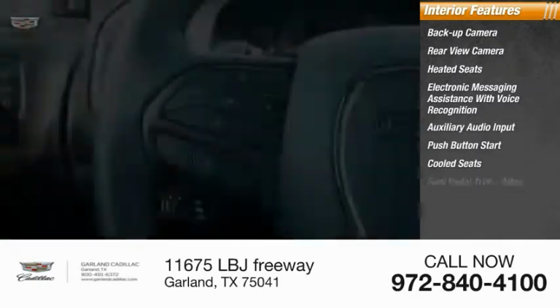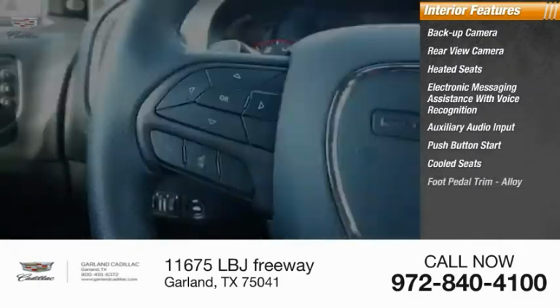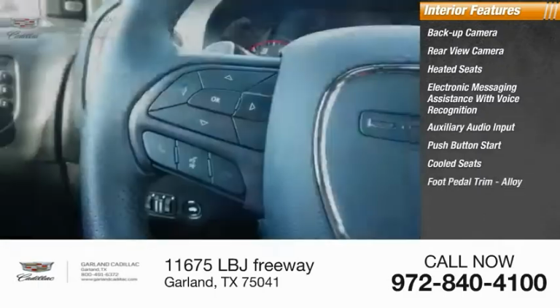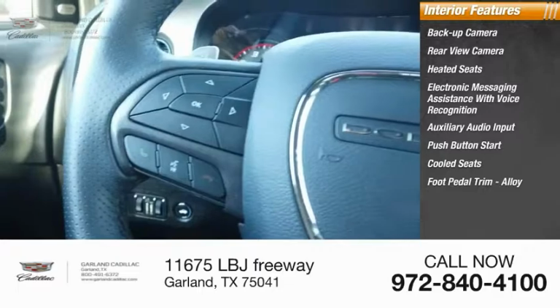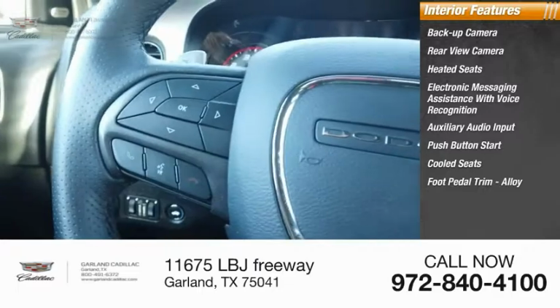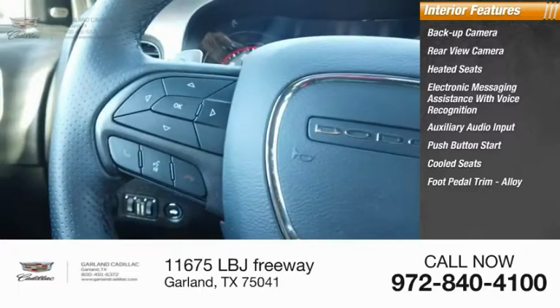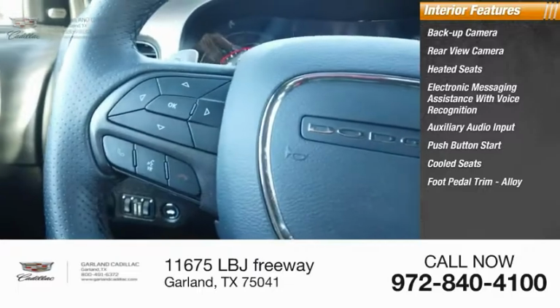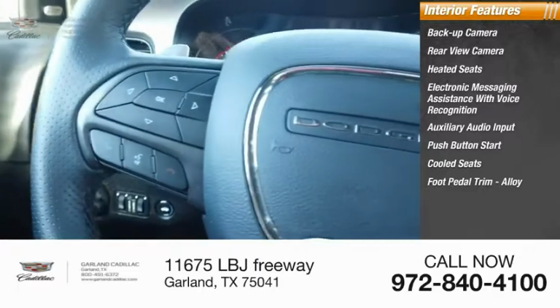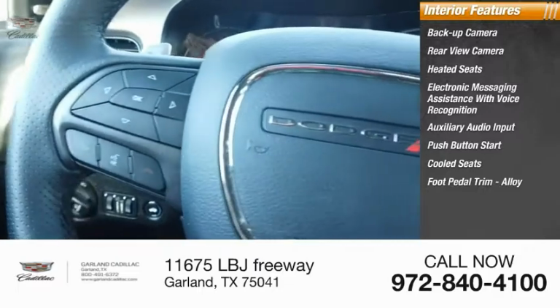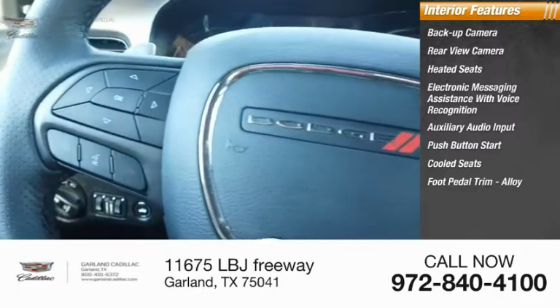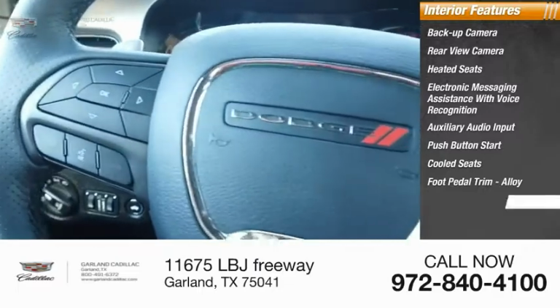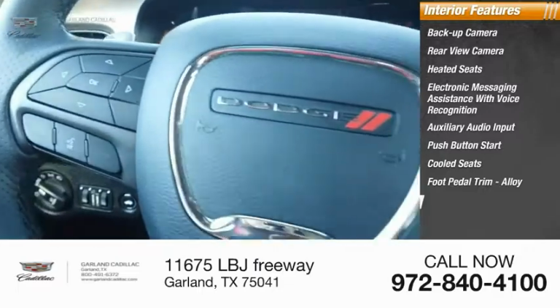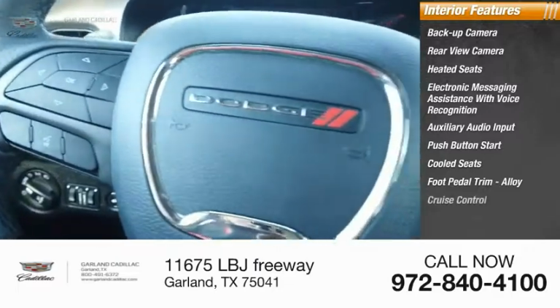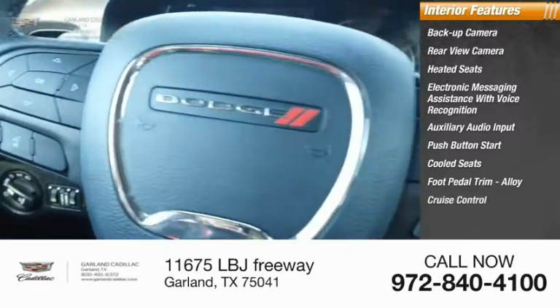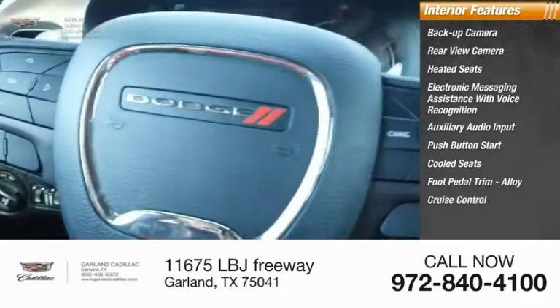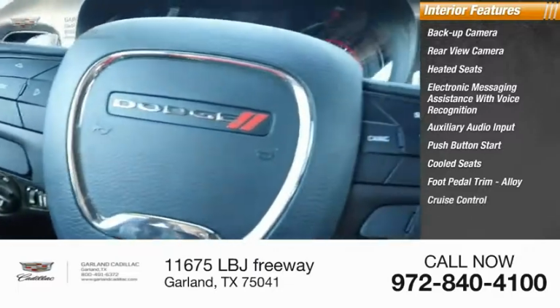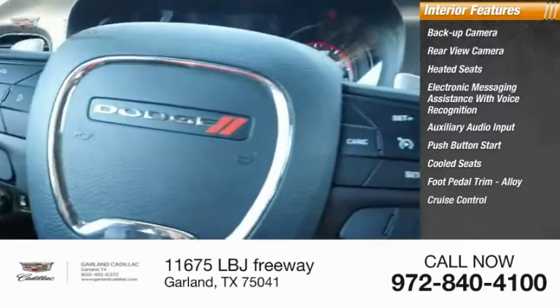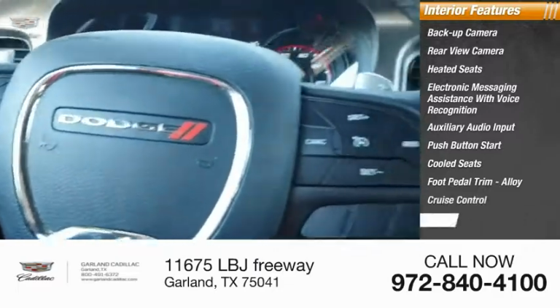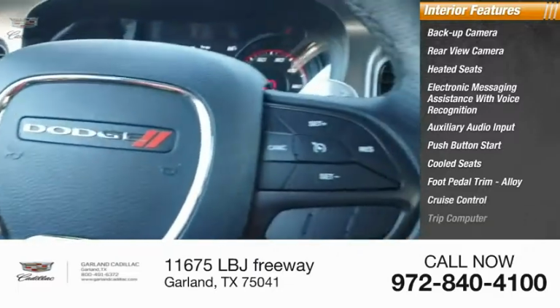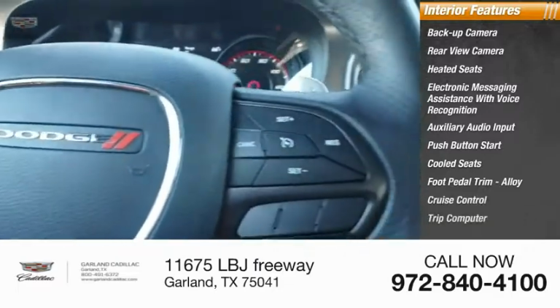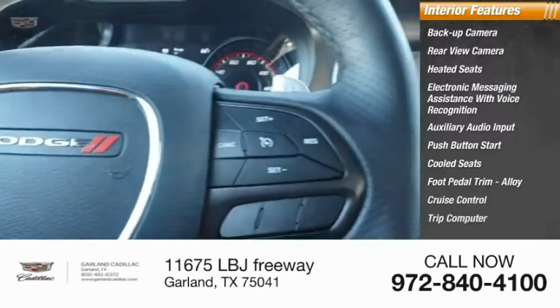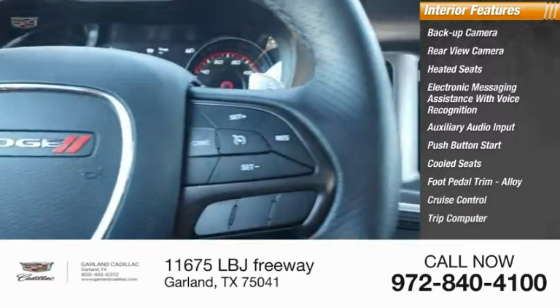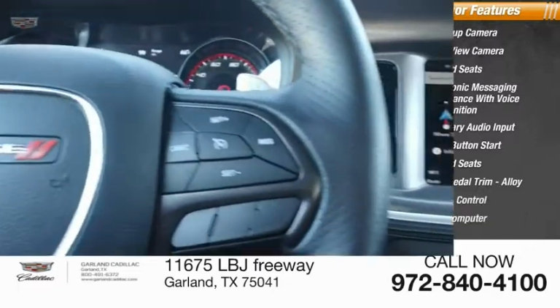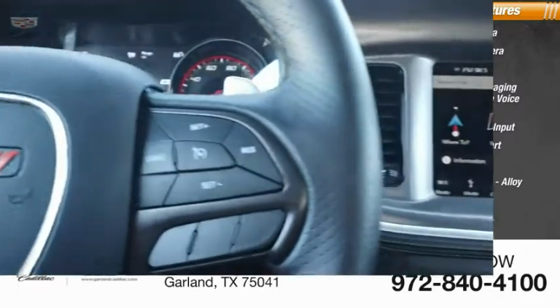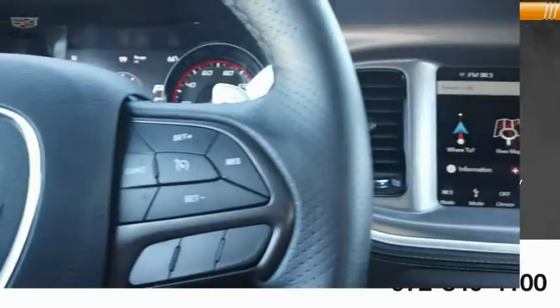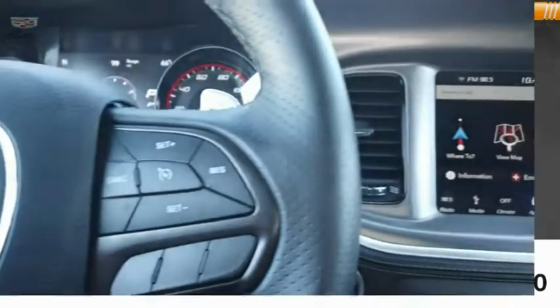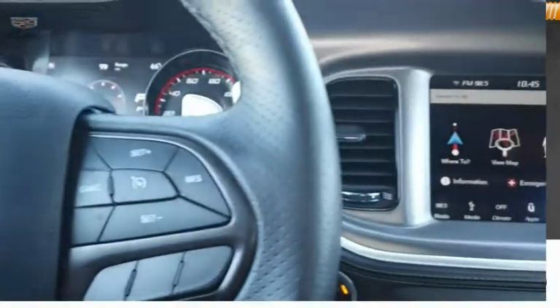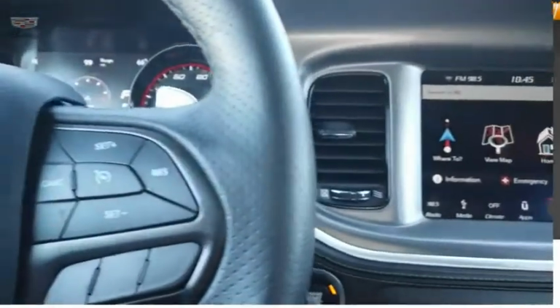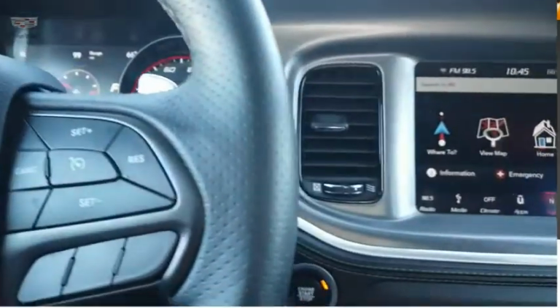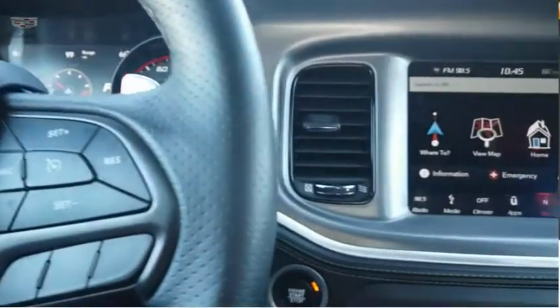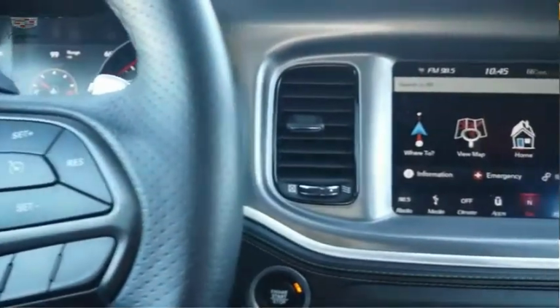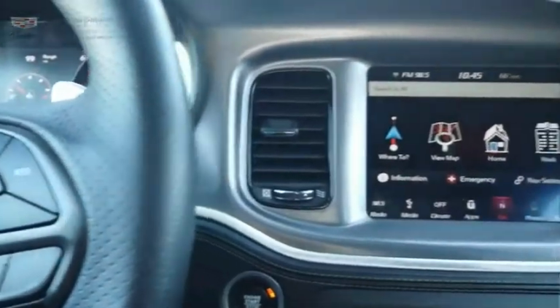Foot pedal trim. Alloy. Cruise control. Trip computer. Come see the car for yourself.